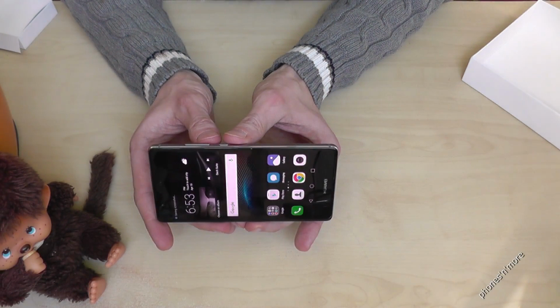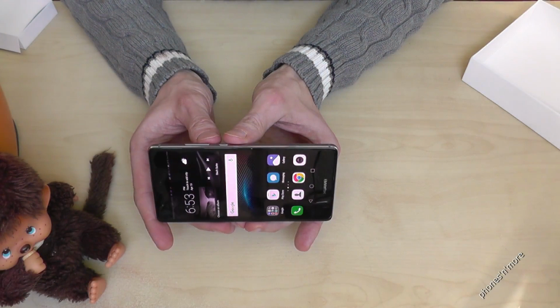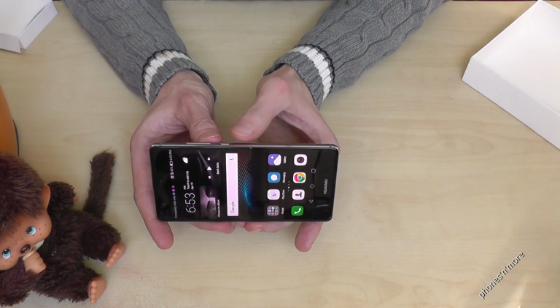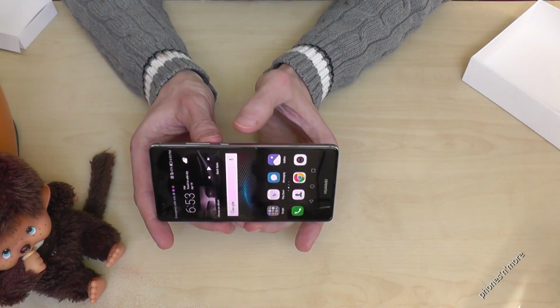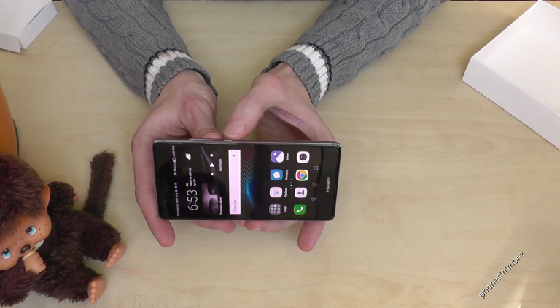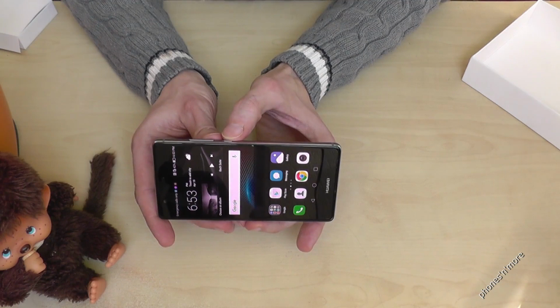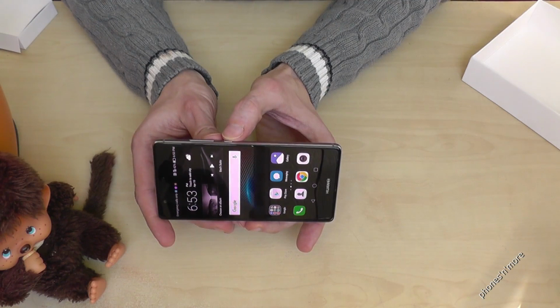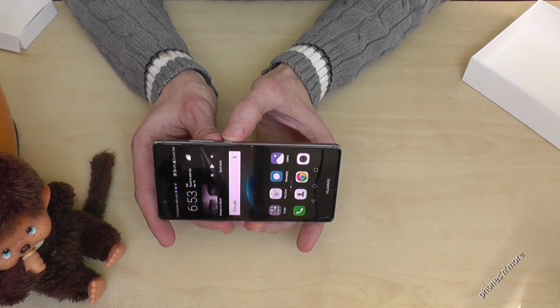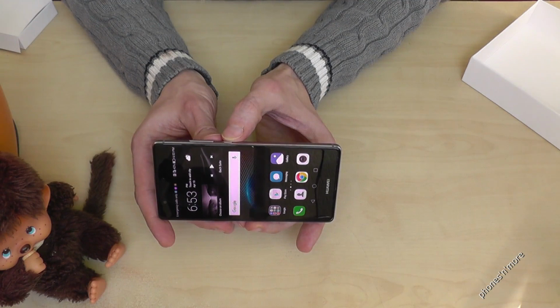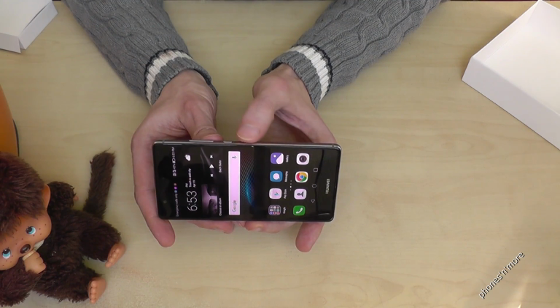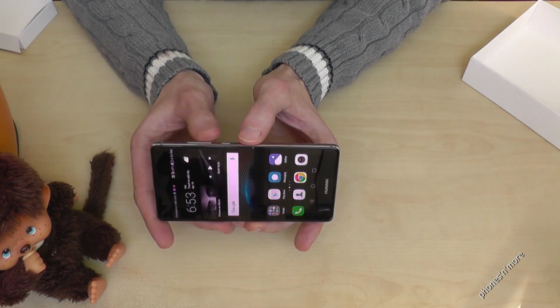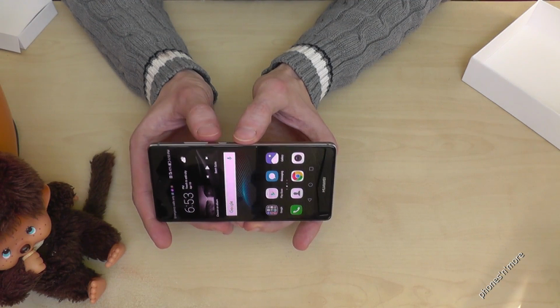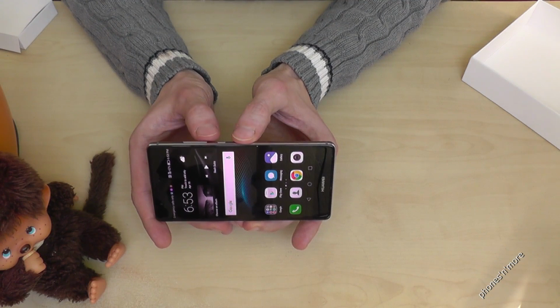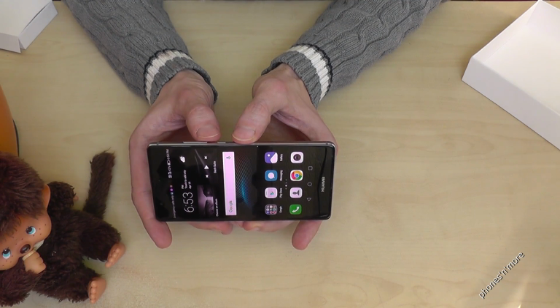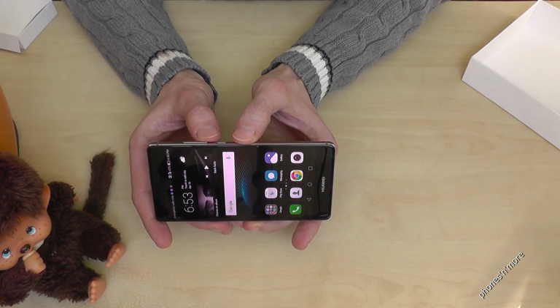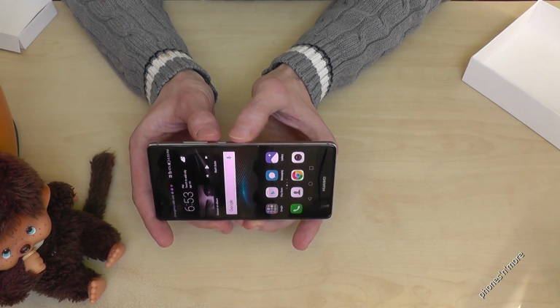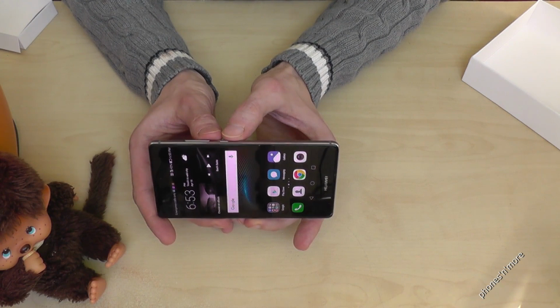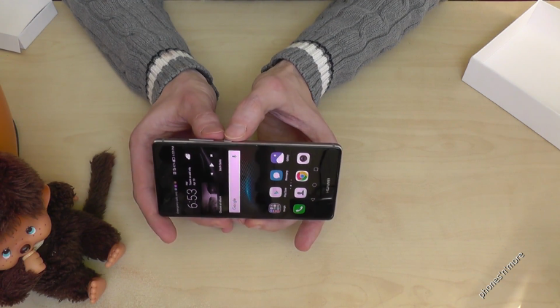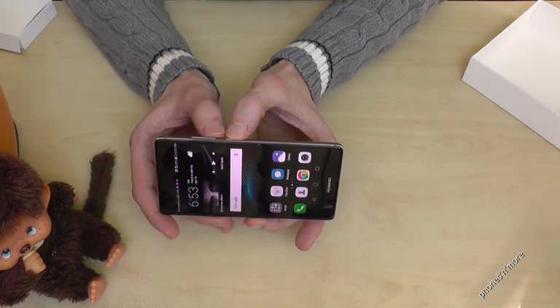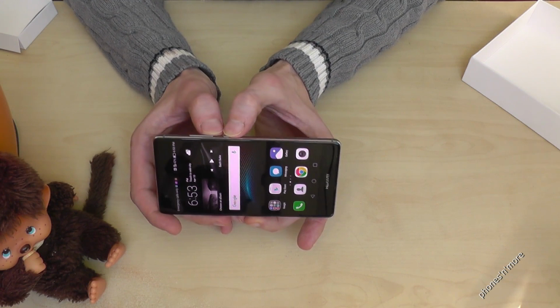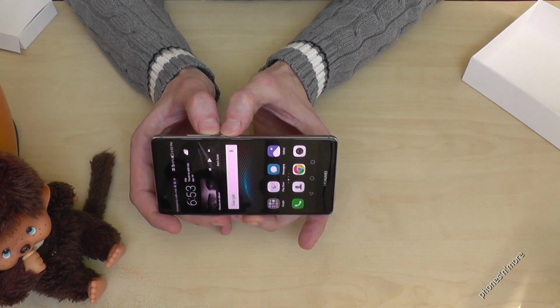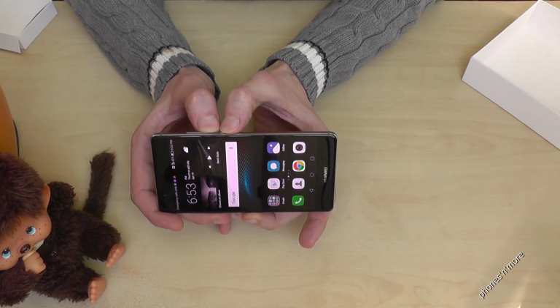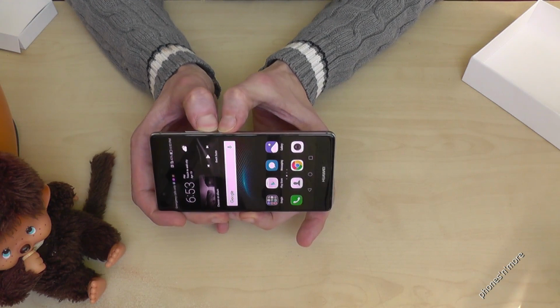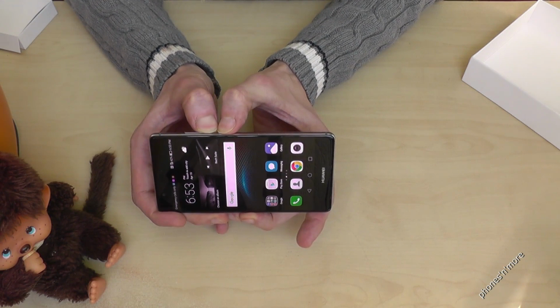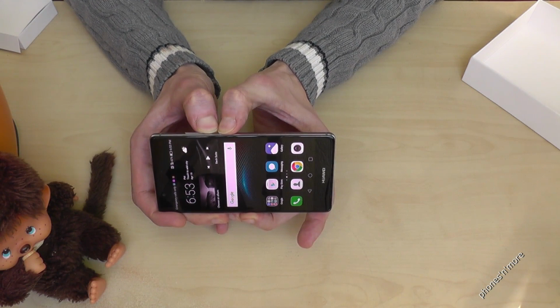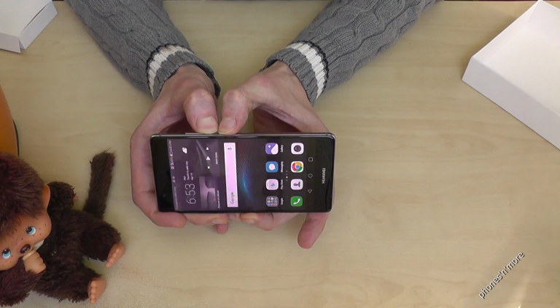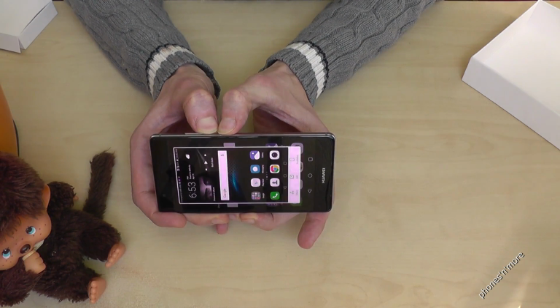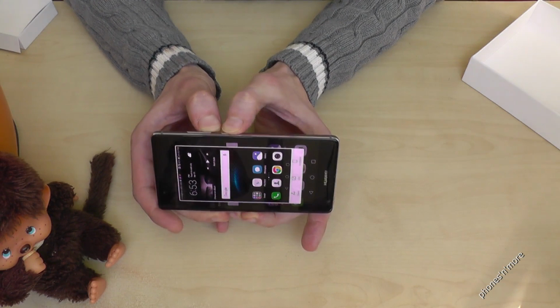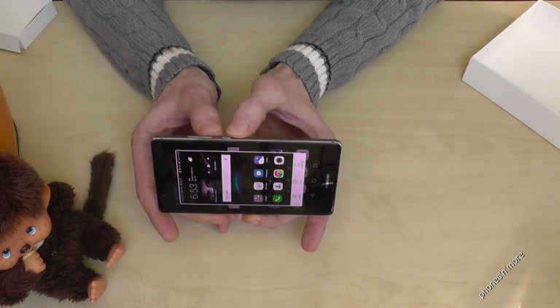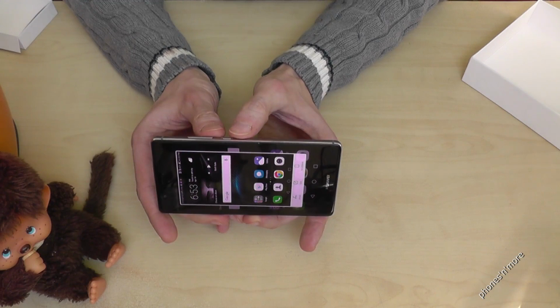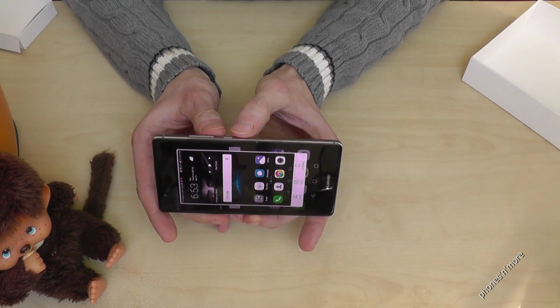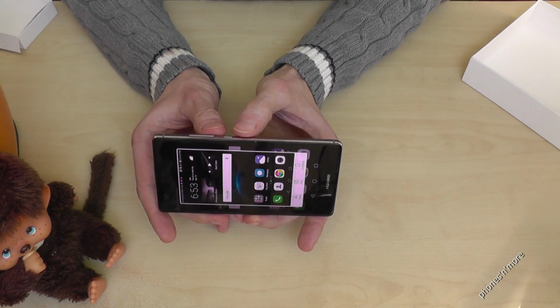One more time: the on and off button and the volume down button at the same time — and you have a capture.